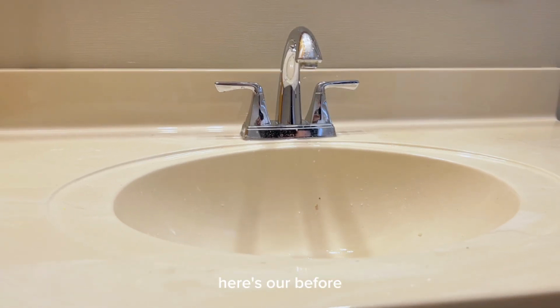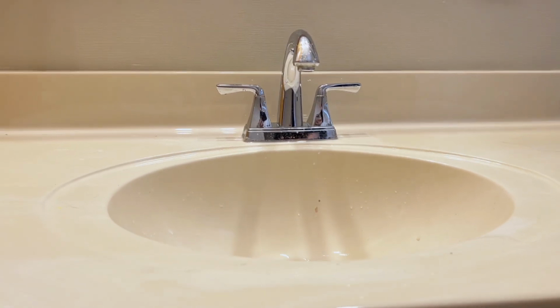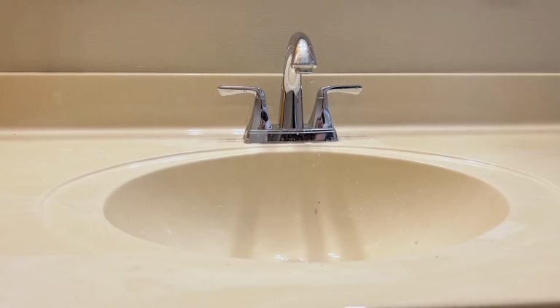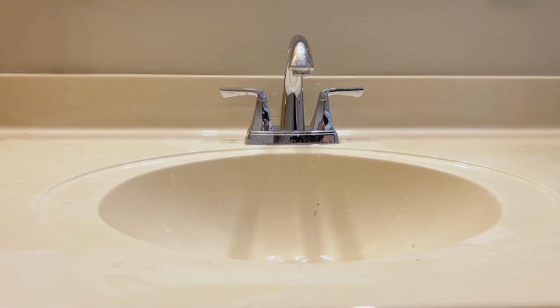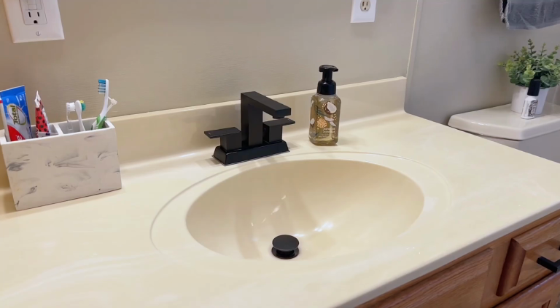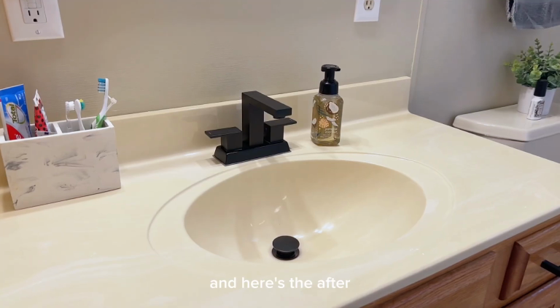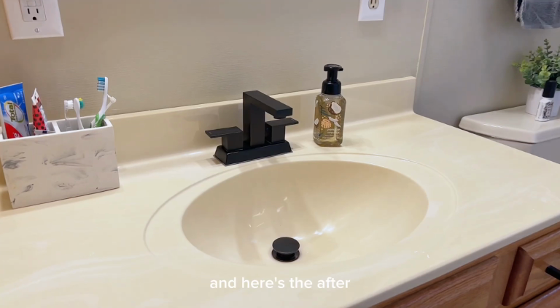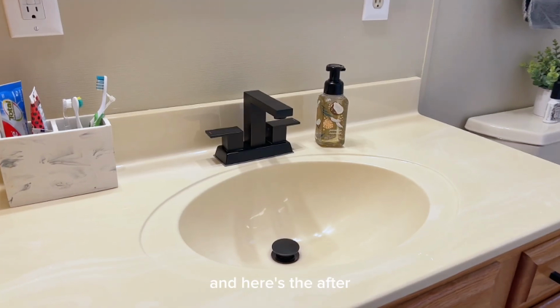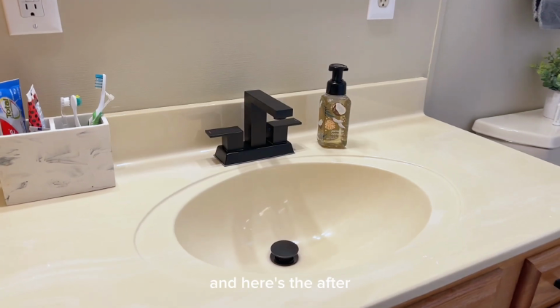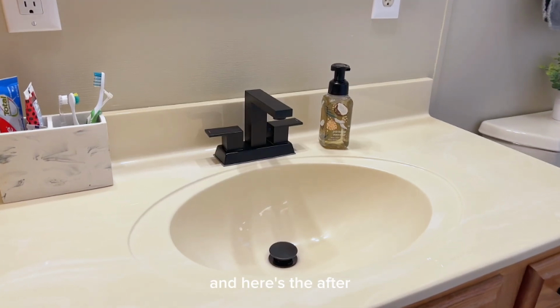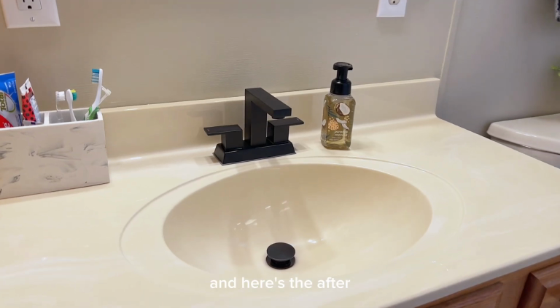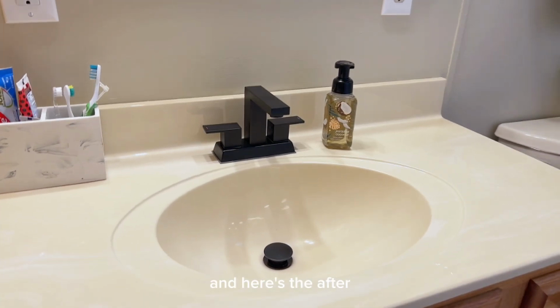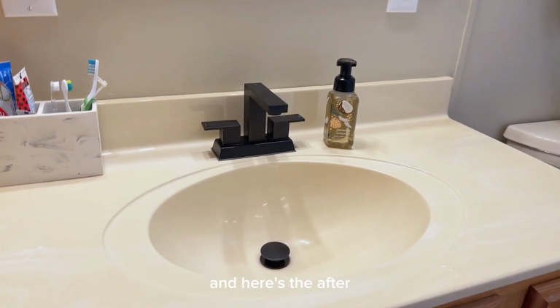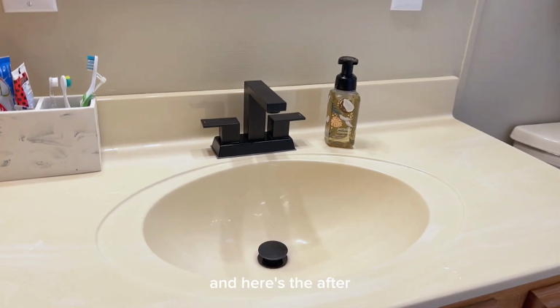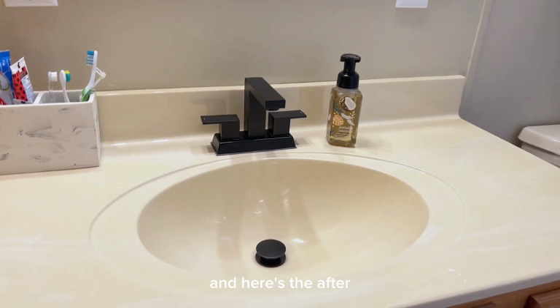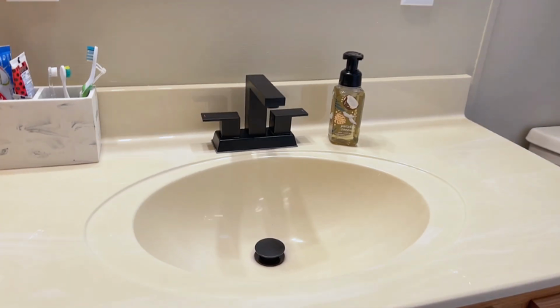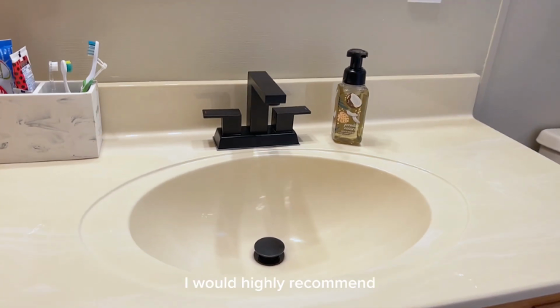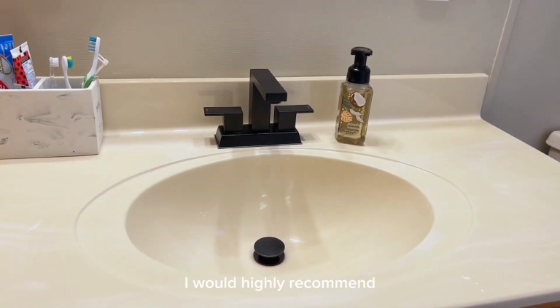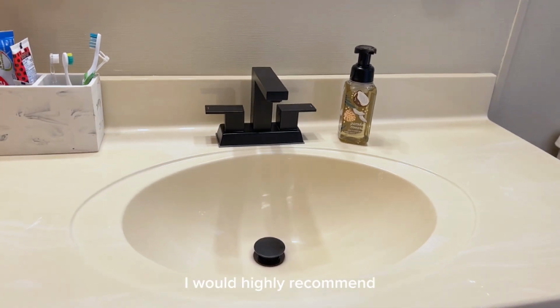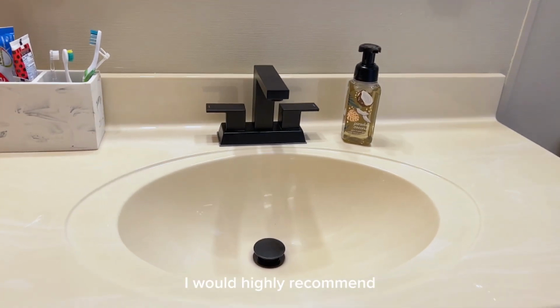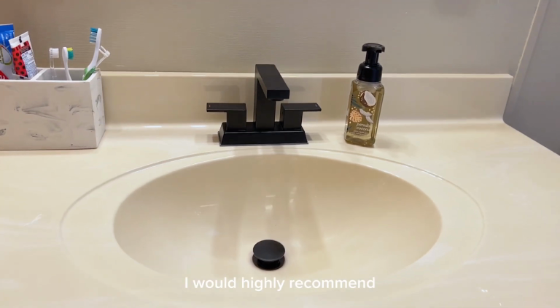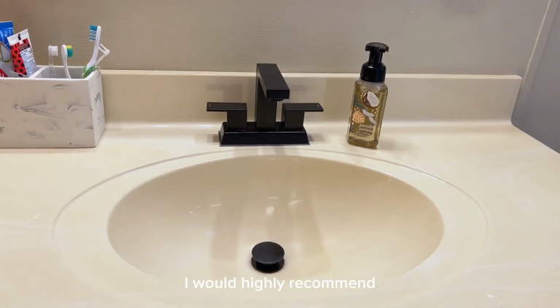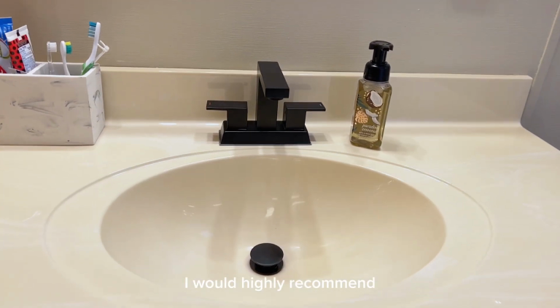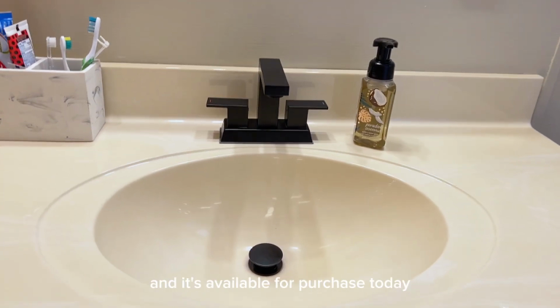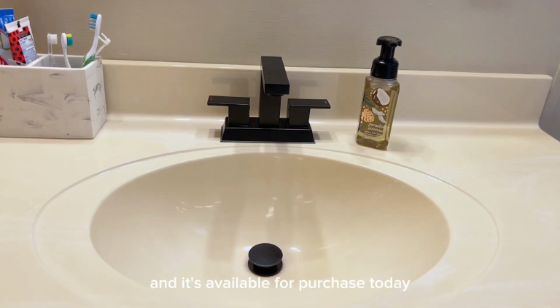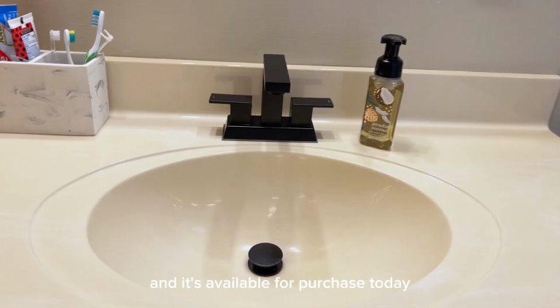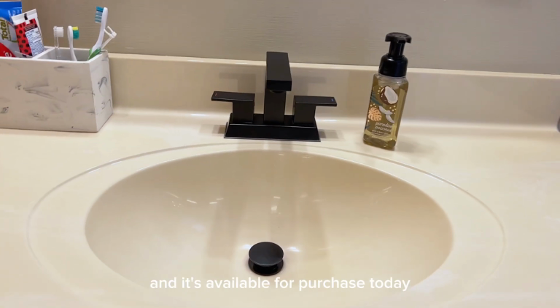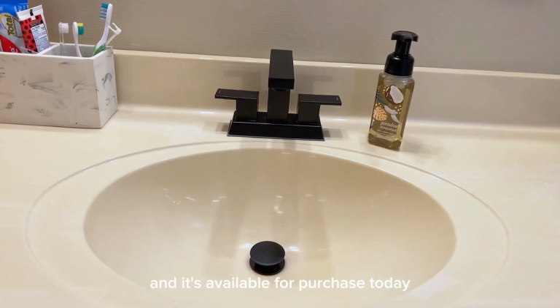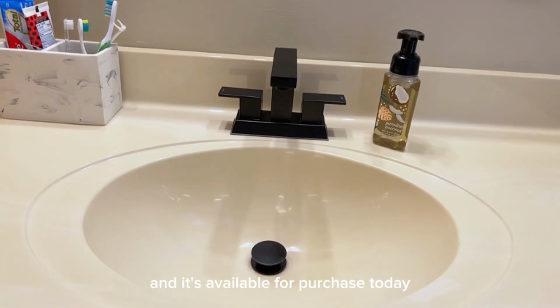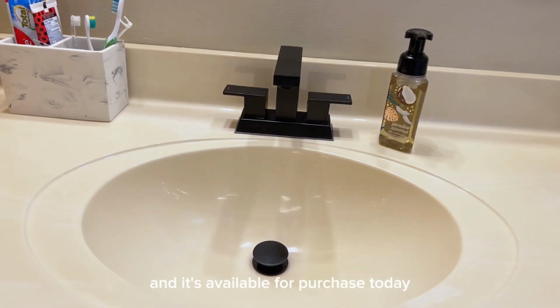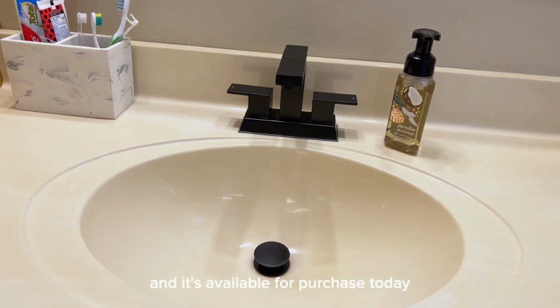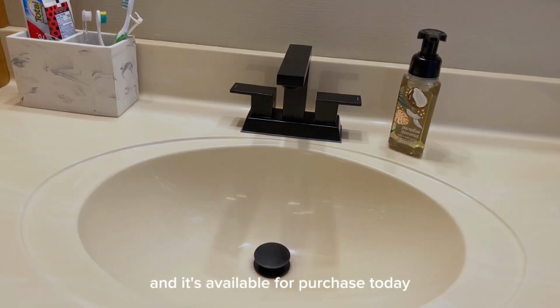and here's the after. I would highly recommend, and it's available for purchase today.